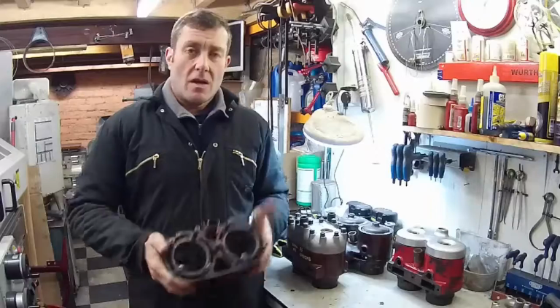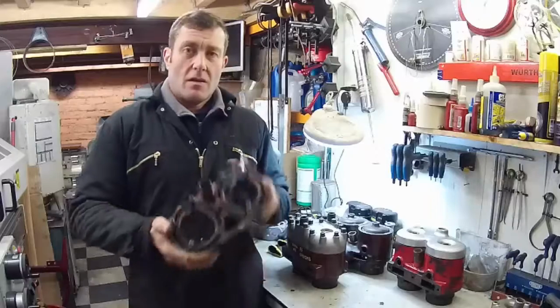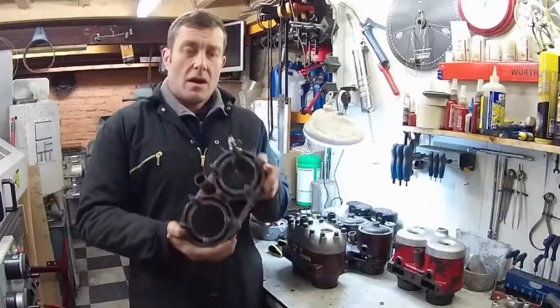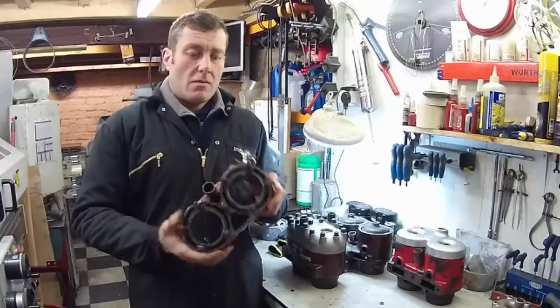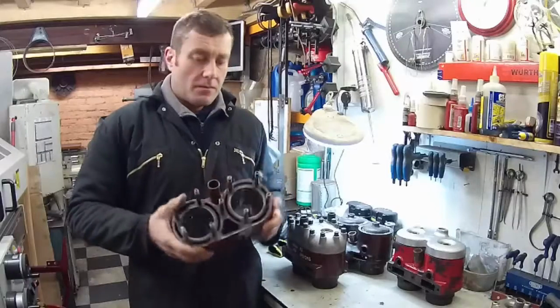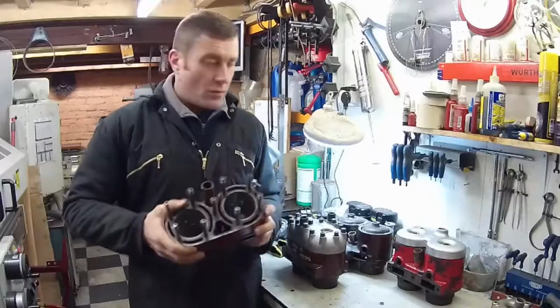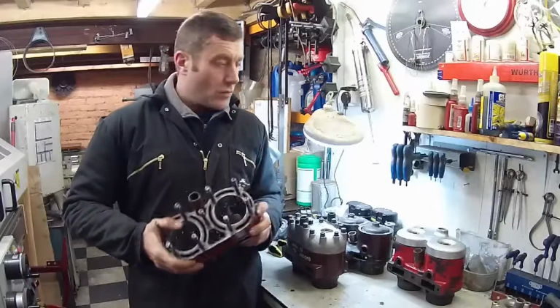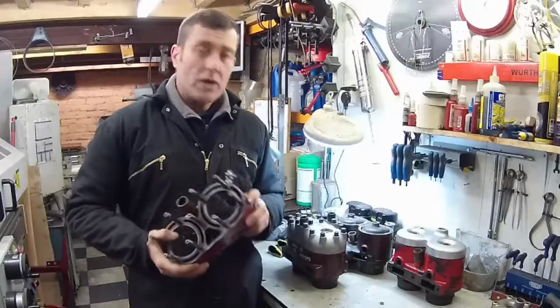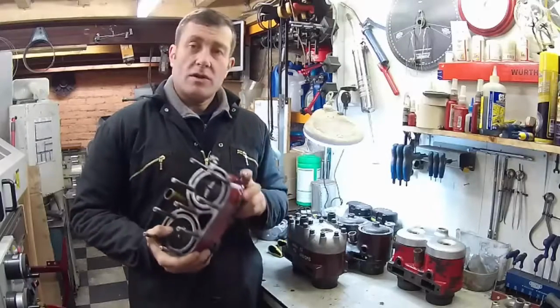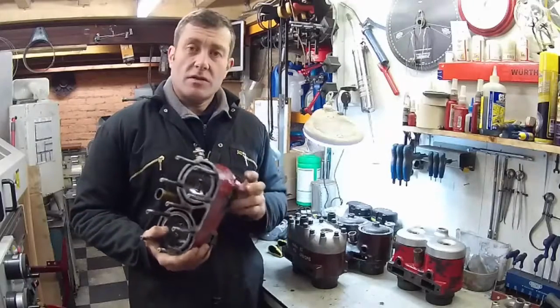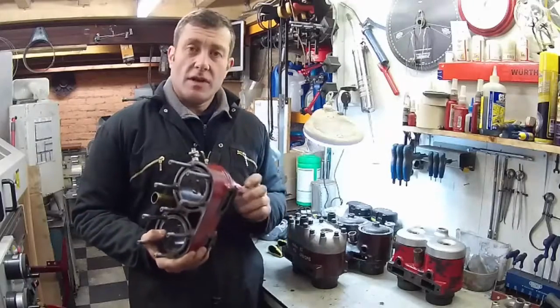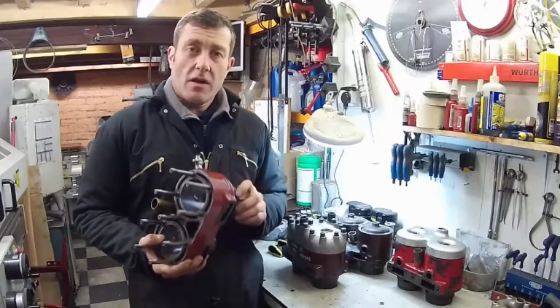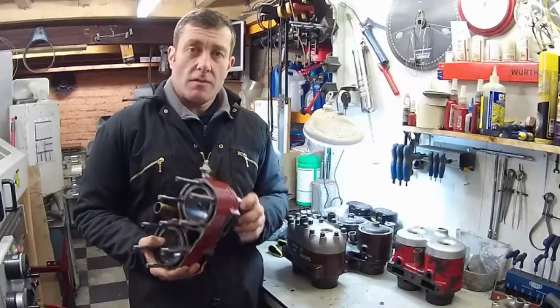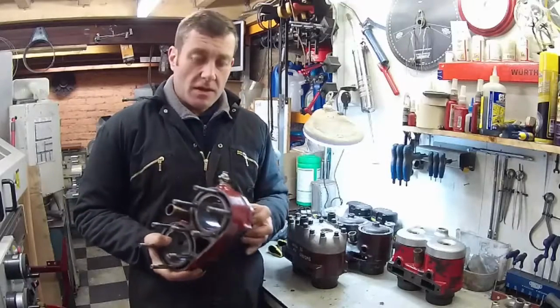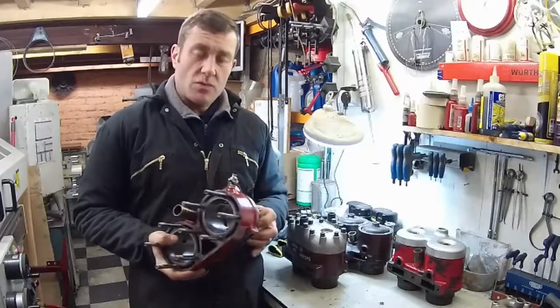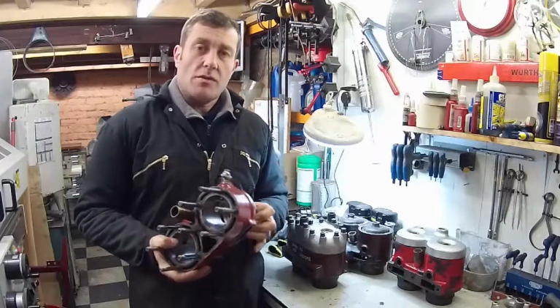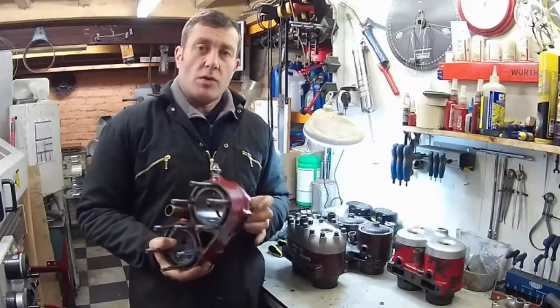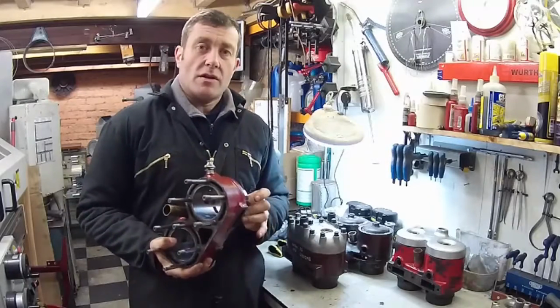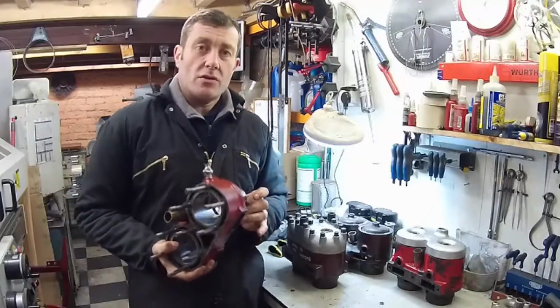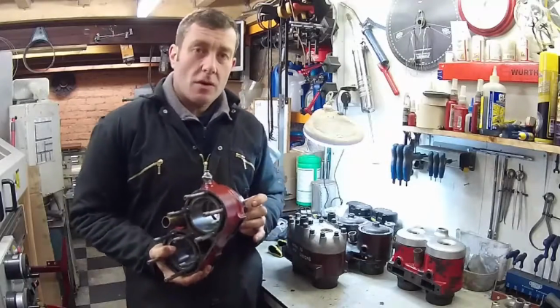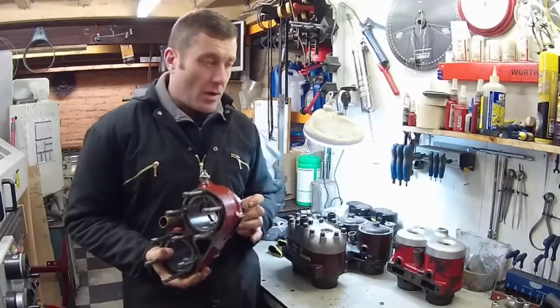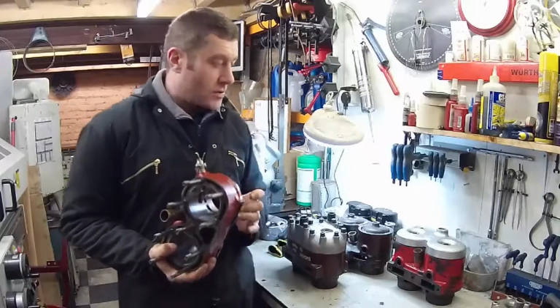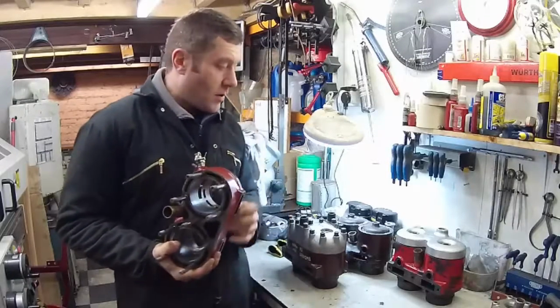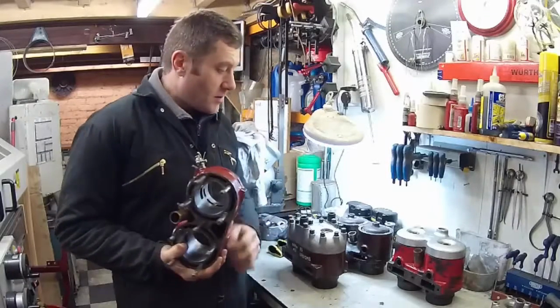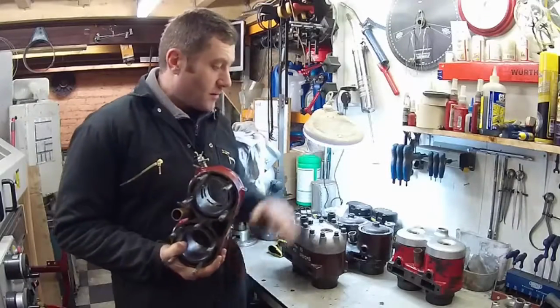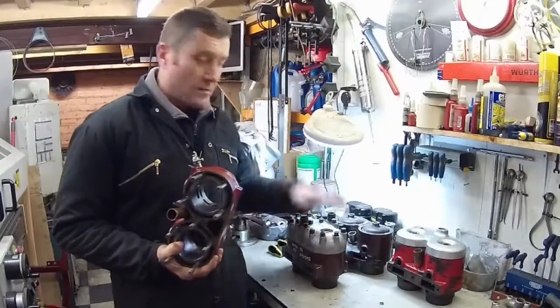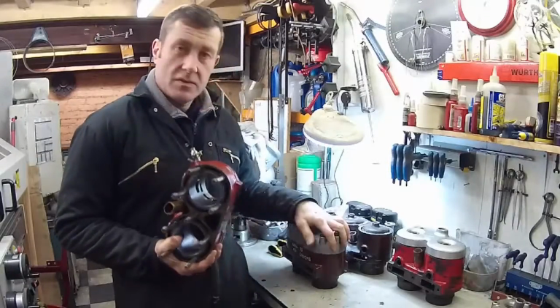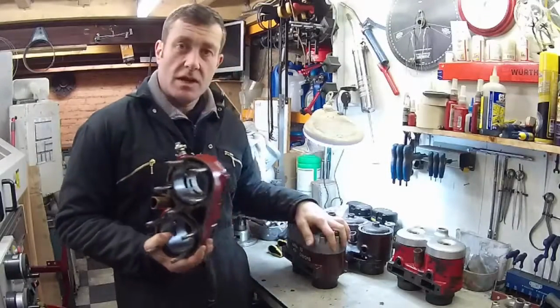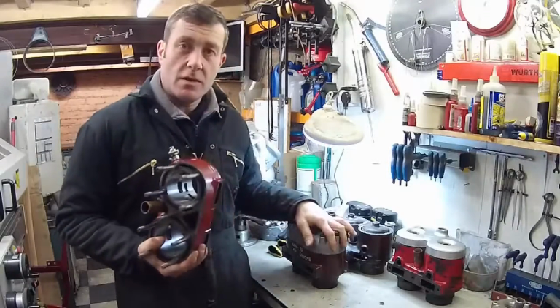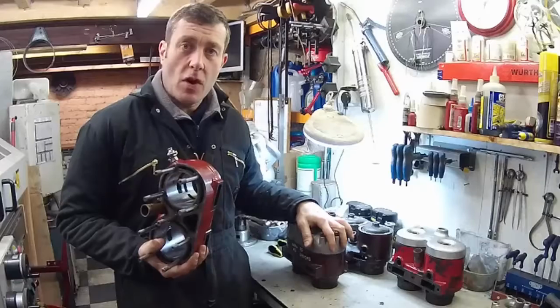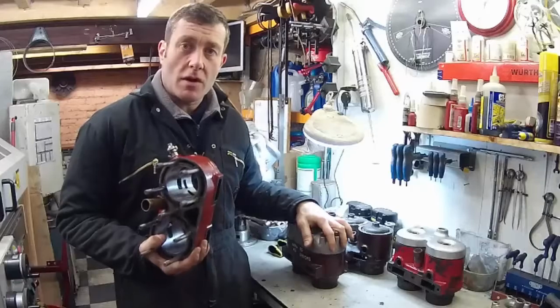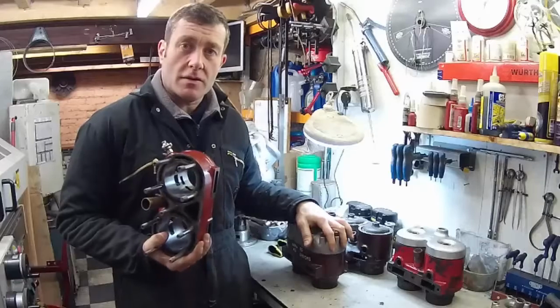Hello! Welcome to this video. In this one we're going to talk about Scott Cylinder Blocks.